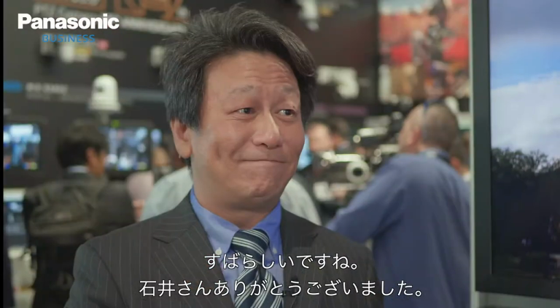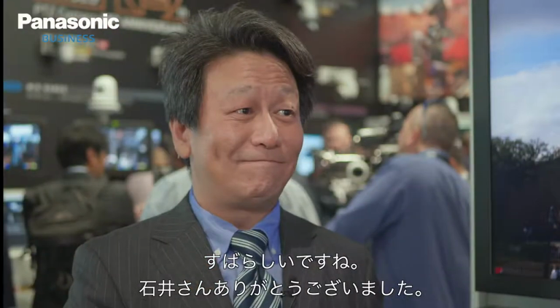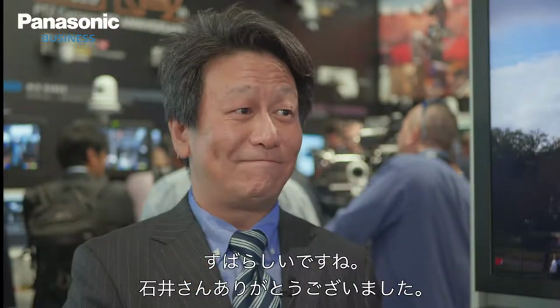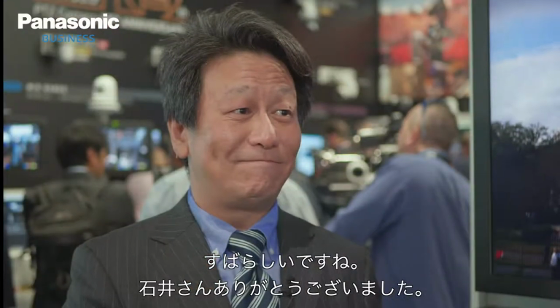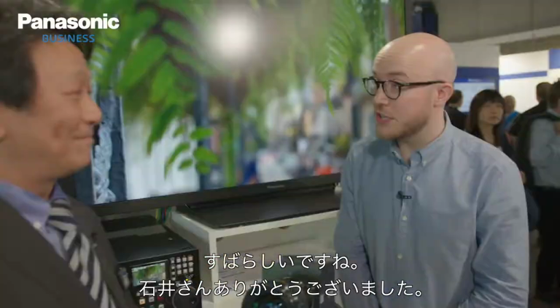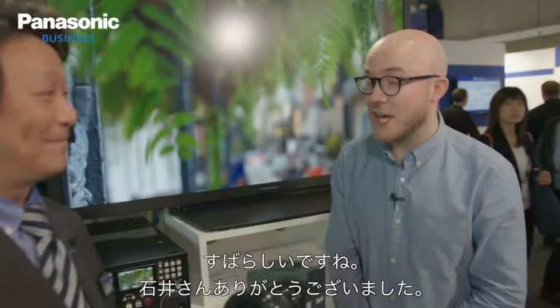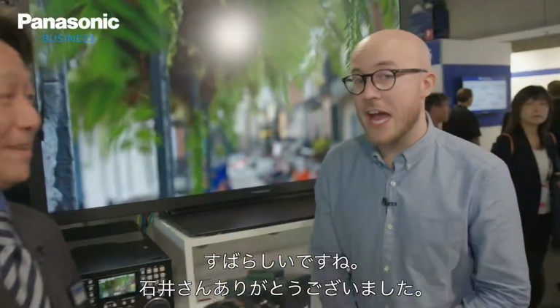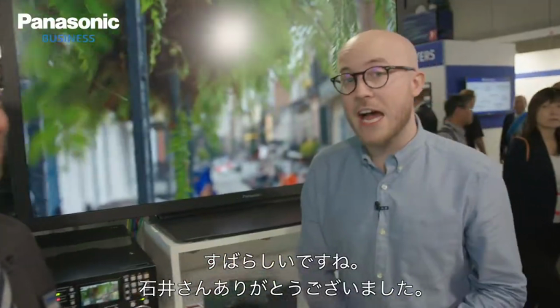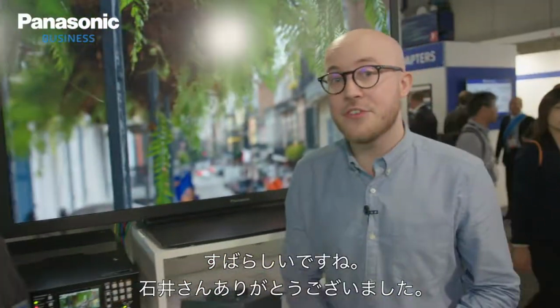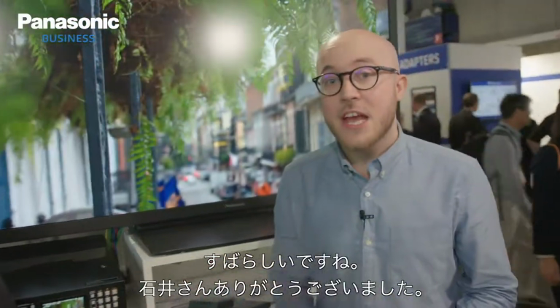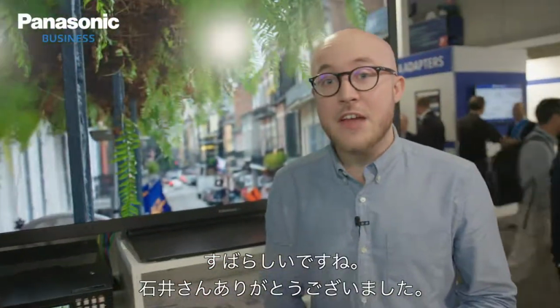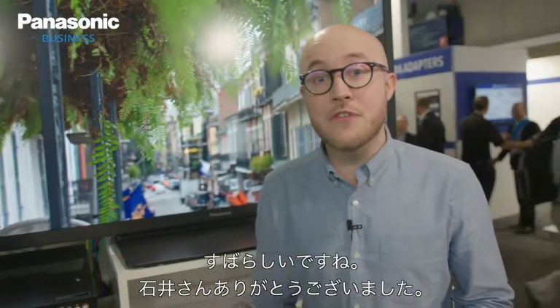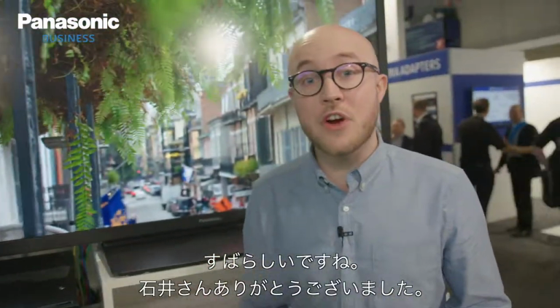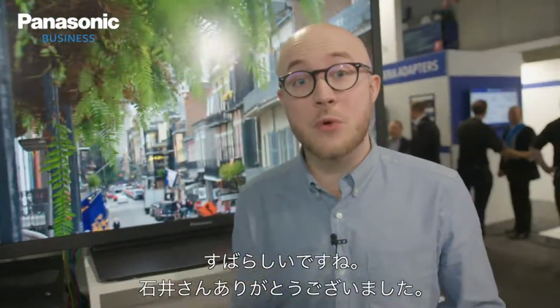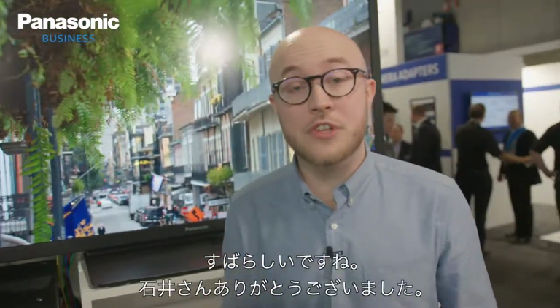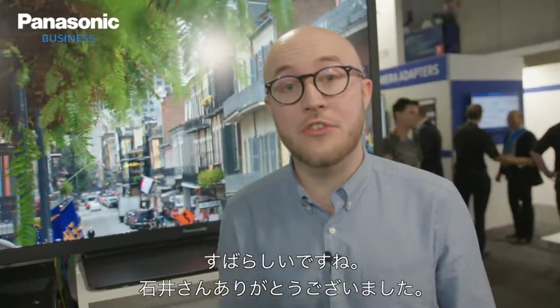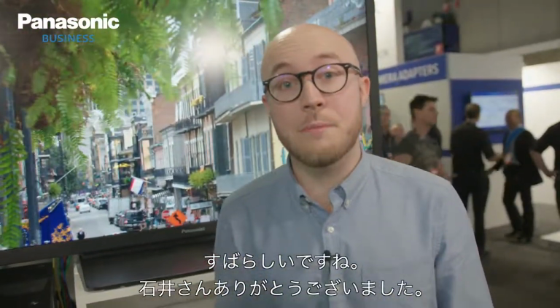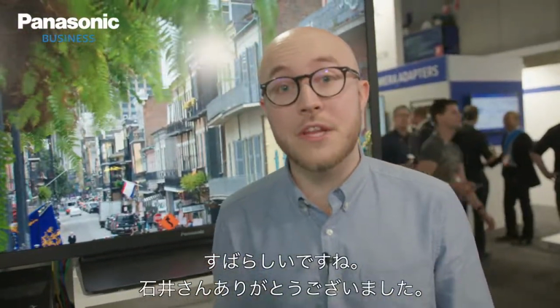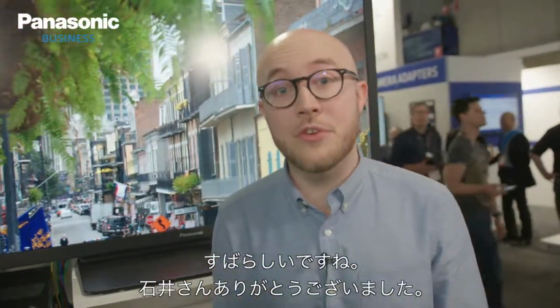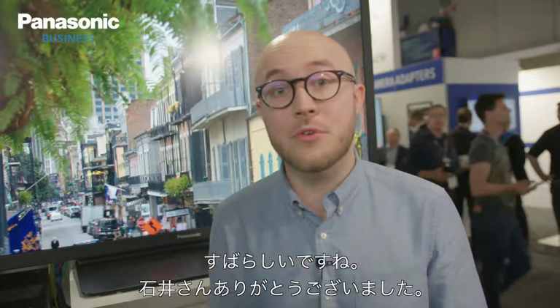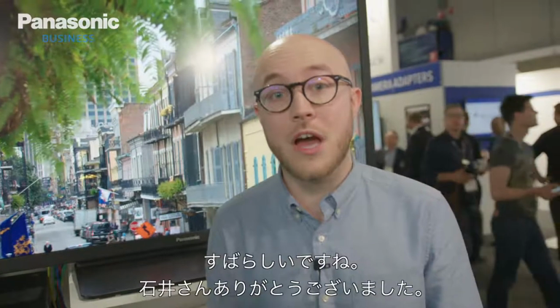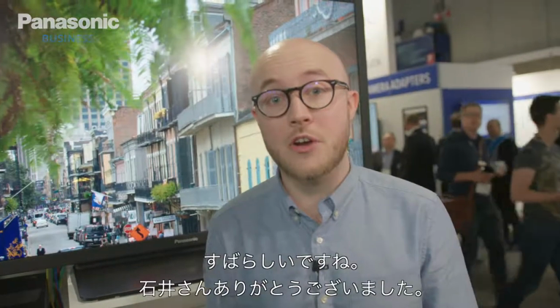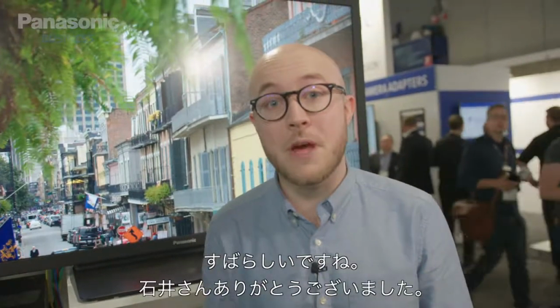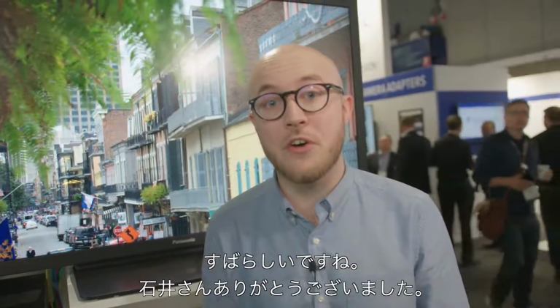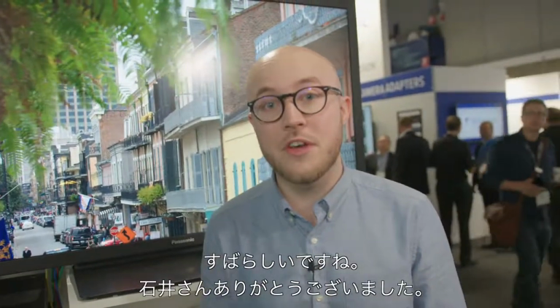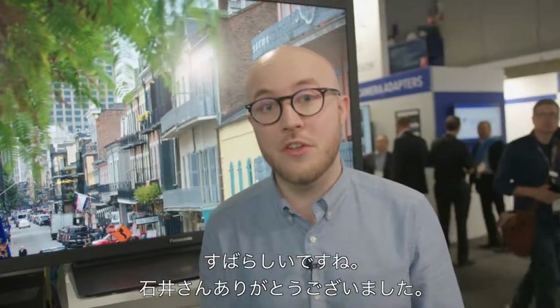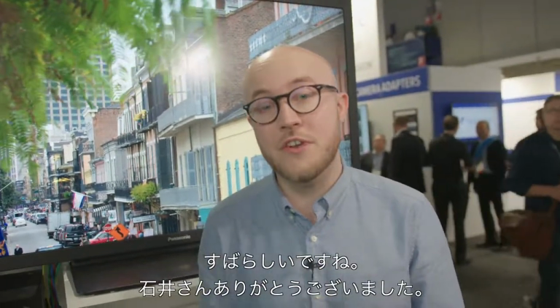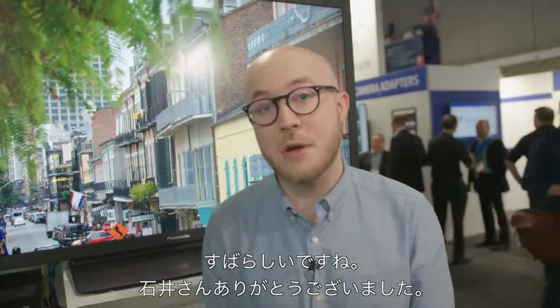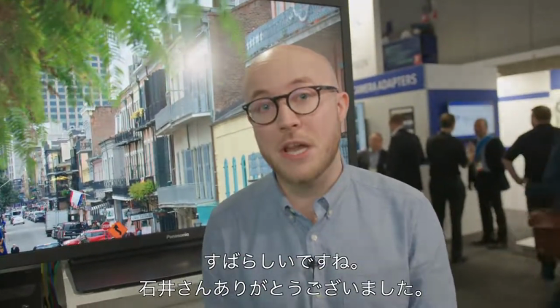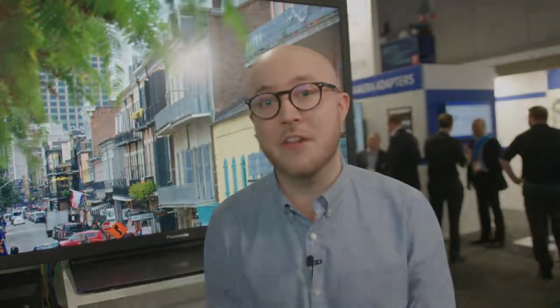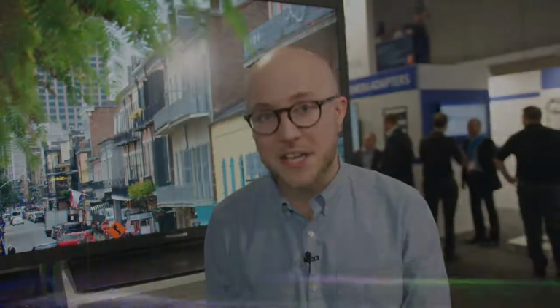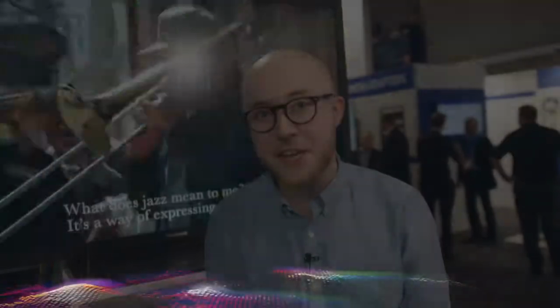Thanks so much for your time. And if you've got any questions, then please do comment on the video below. Thank you.